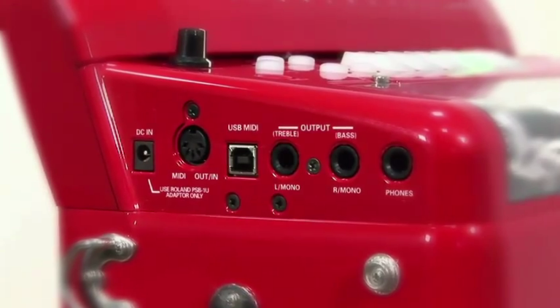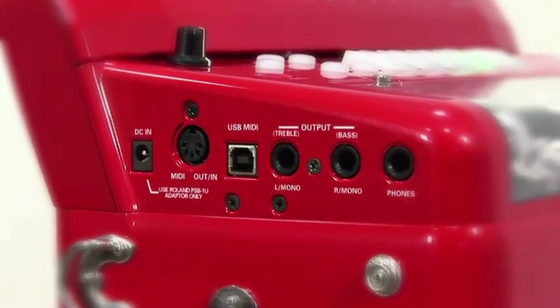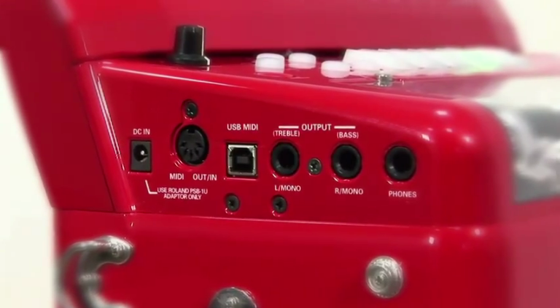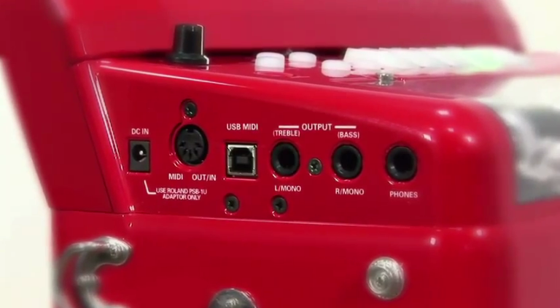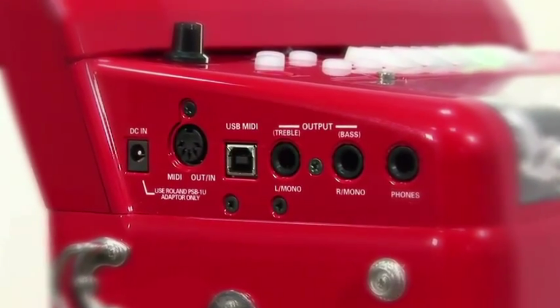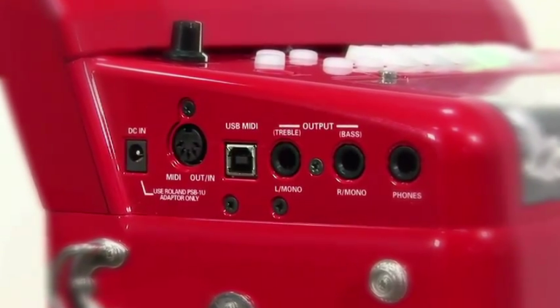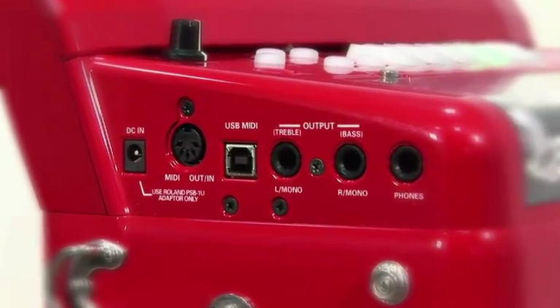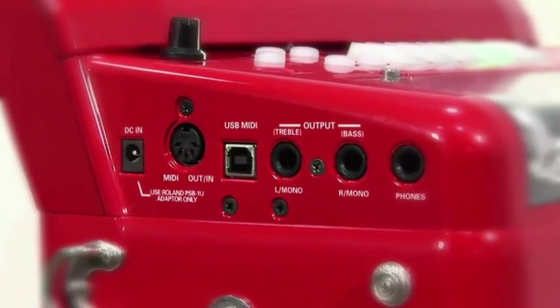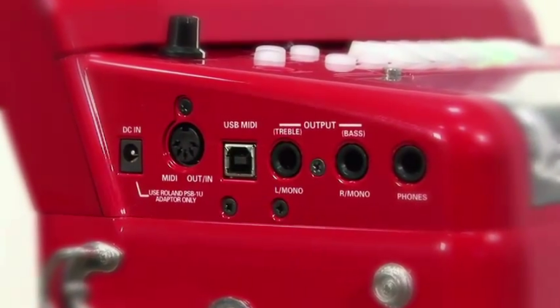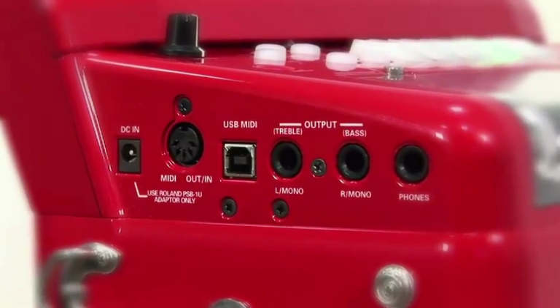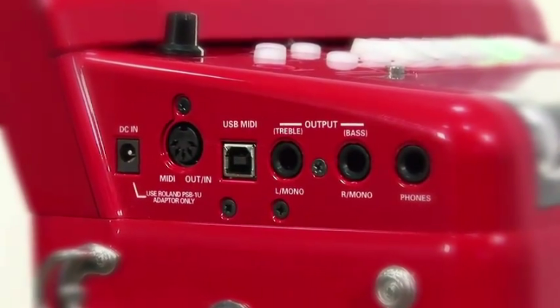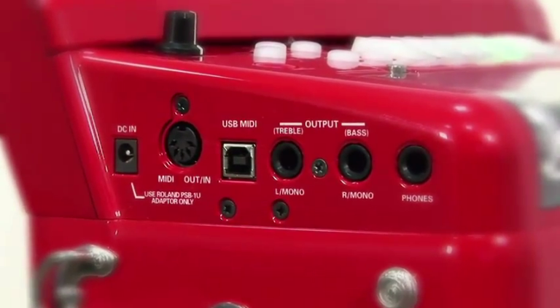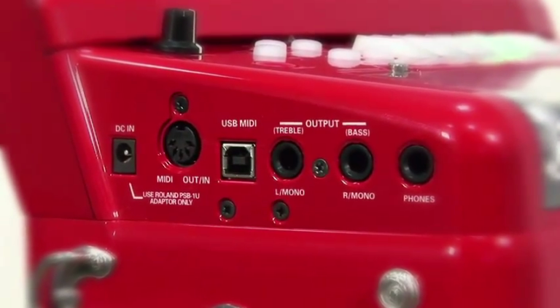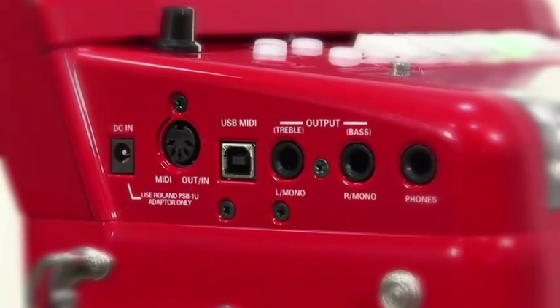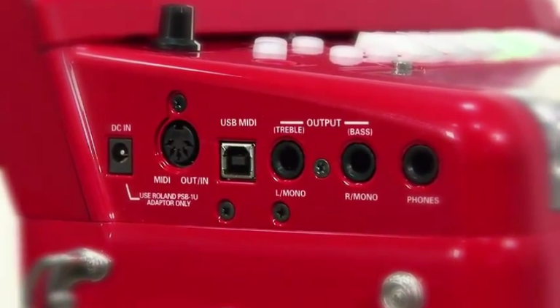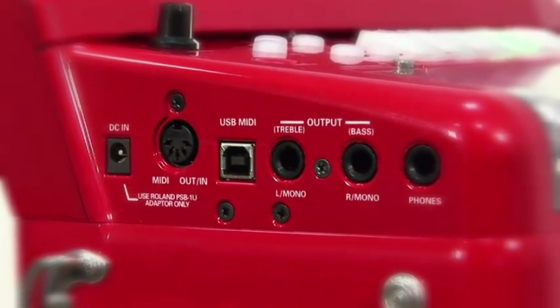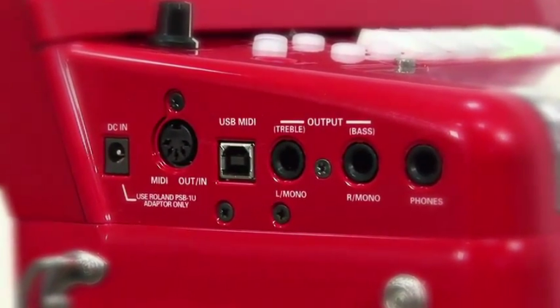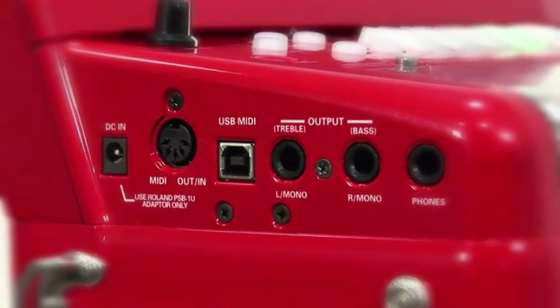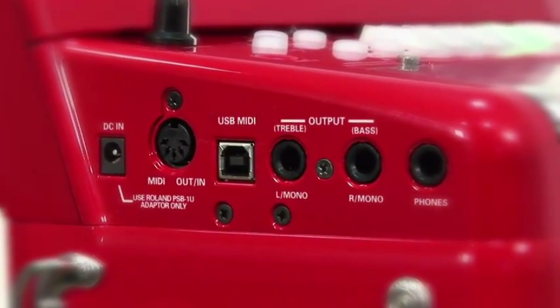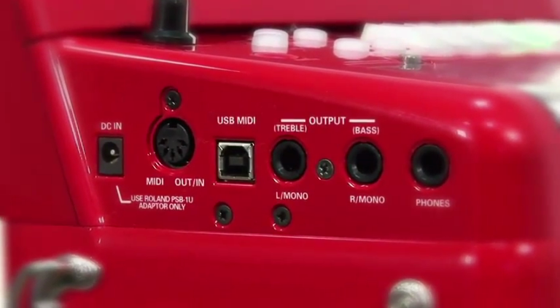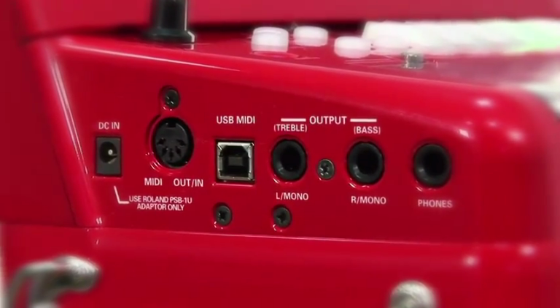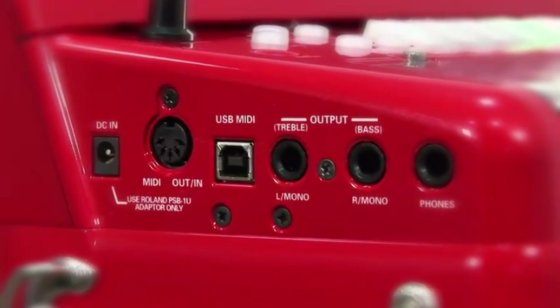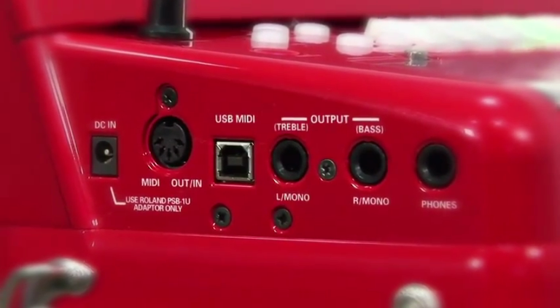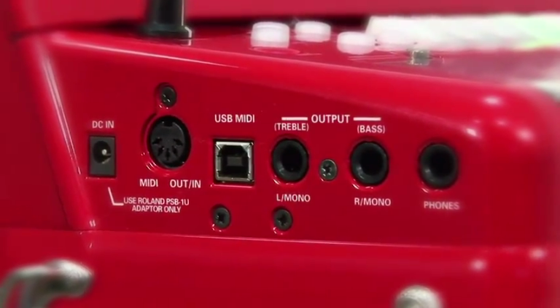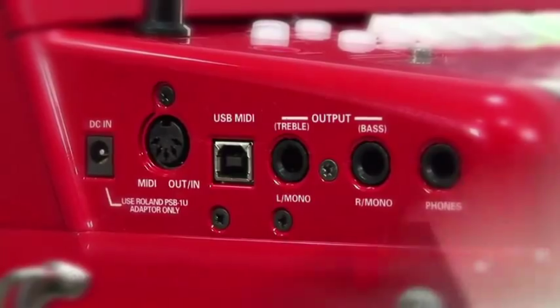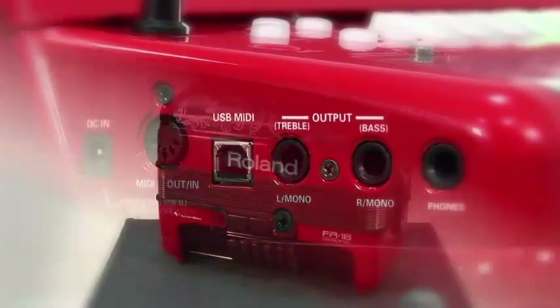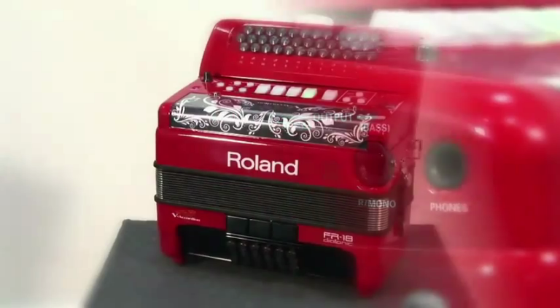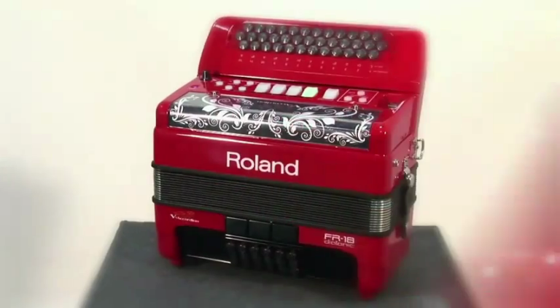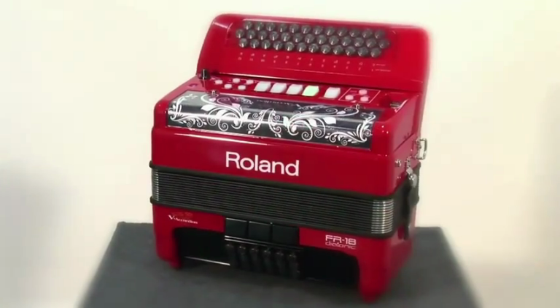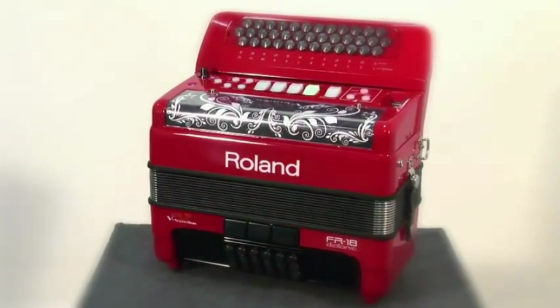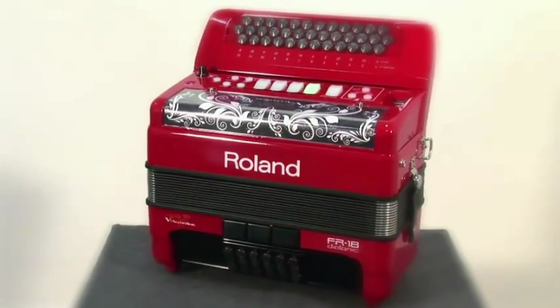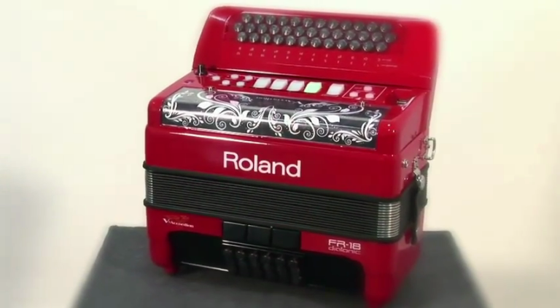A headphone socket enables you to practice at night and in small apartments without disturbing the neighbors.